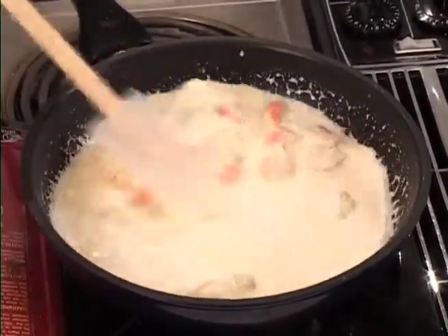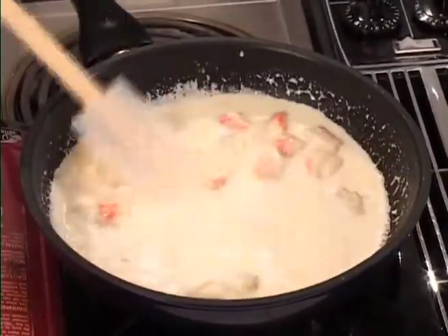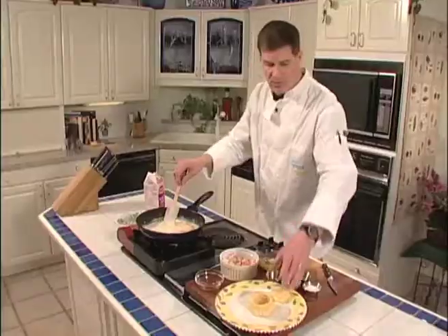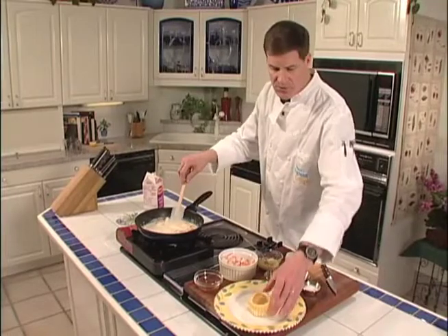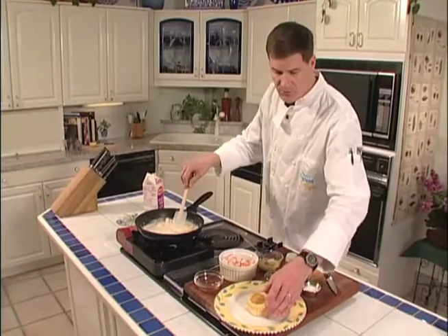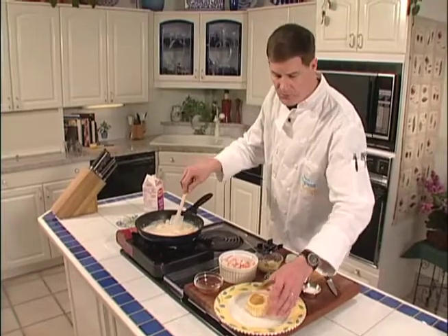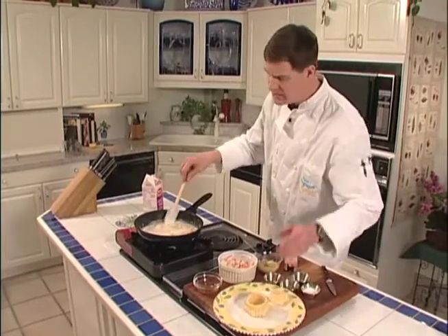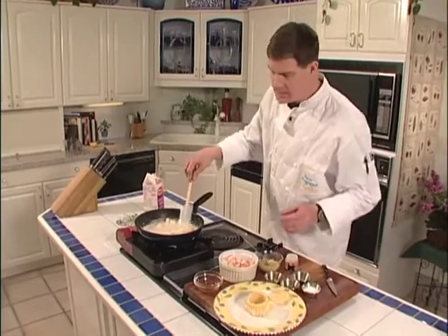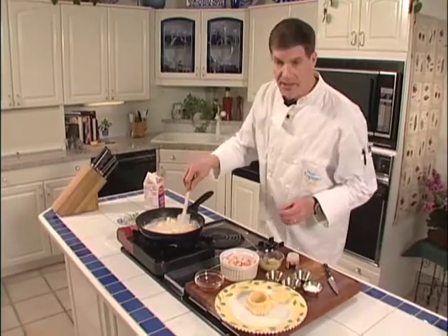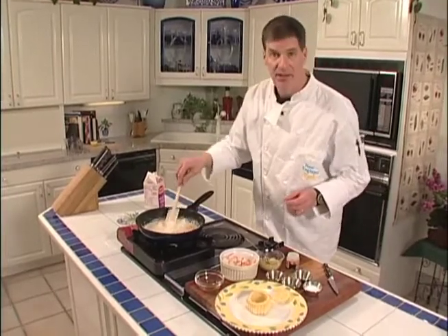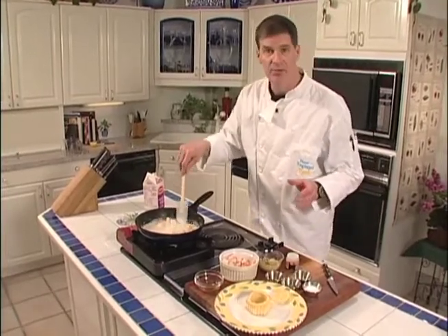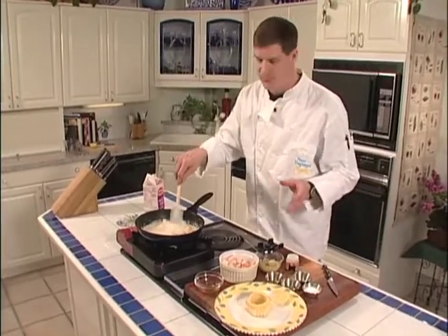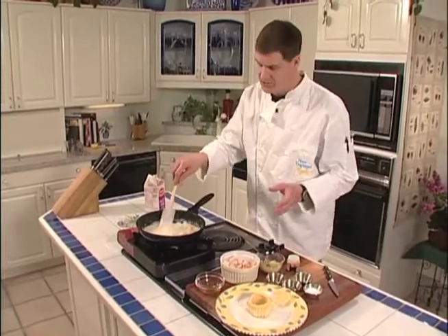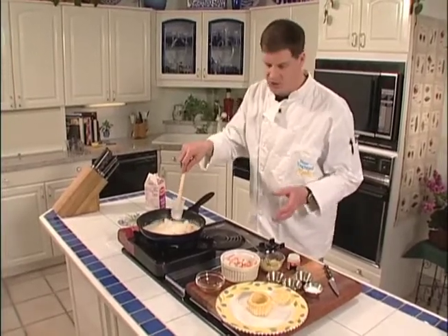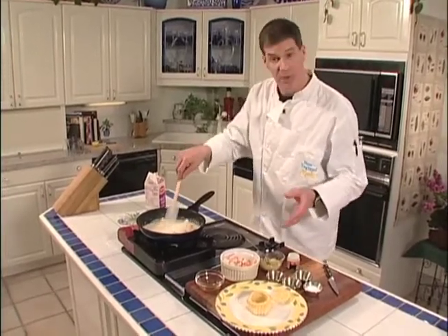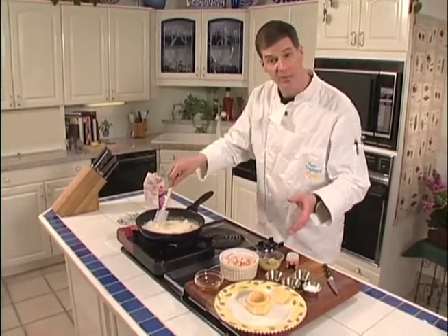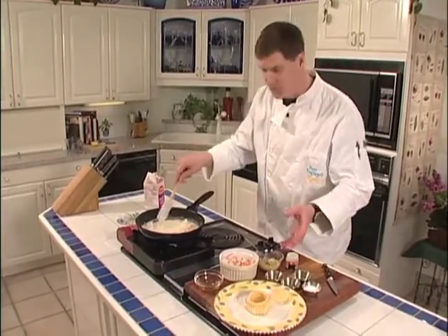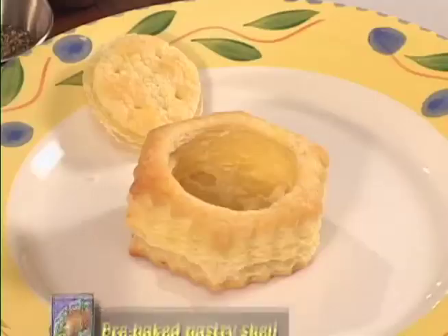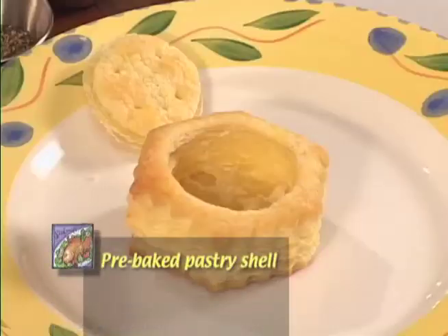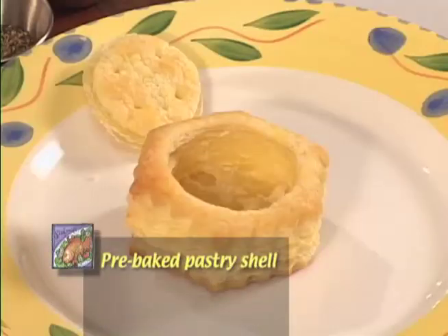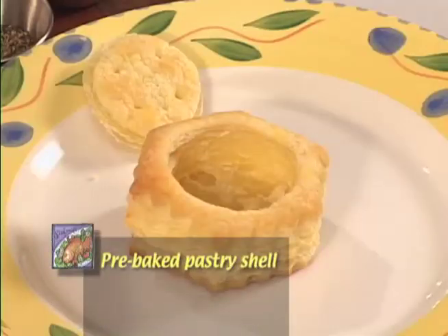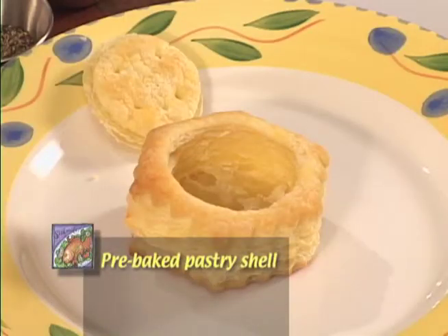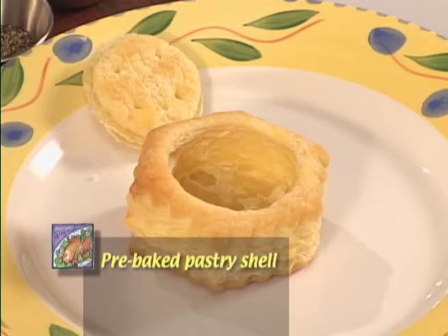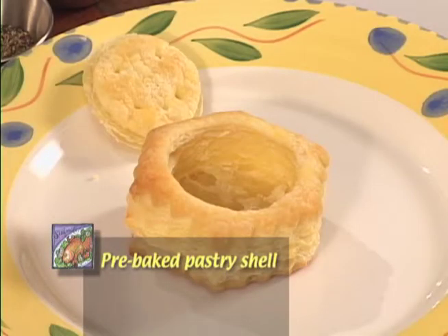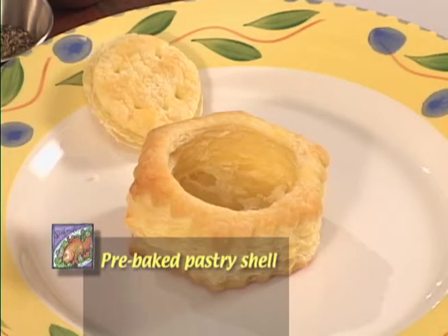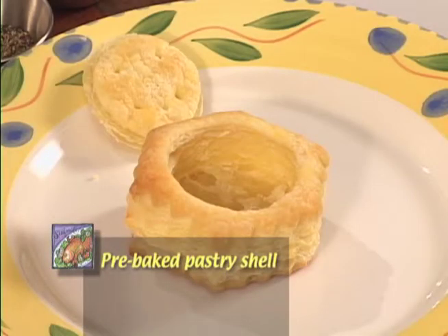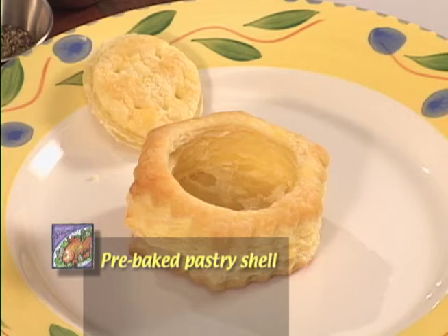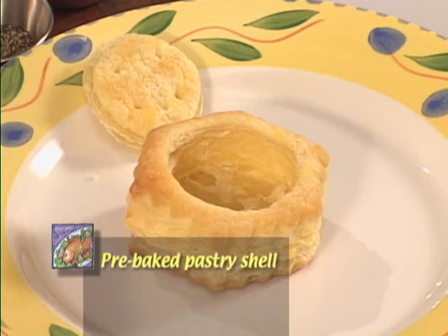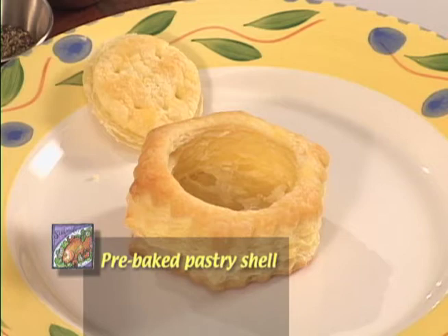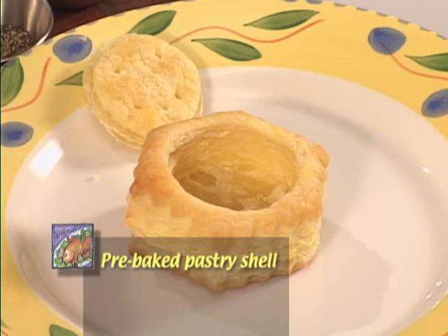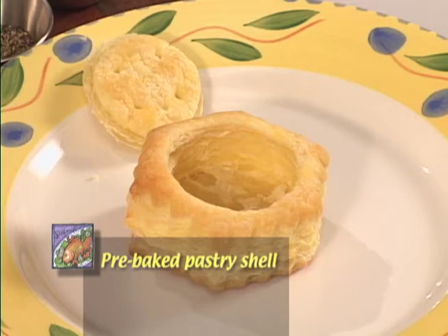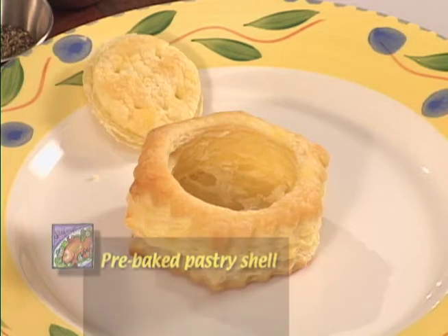We've used a pre-done puff pastry shell. You buy them frozen at the grocery store and they take about 12 minutes to cook.